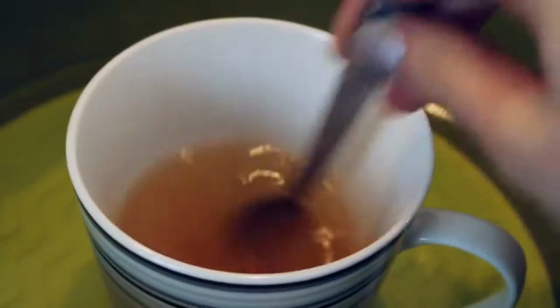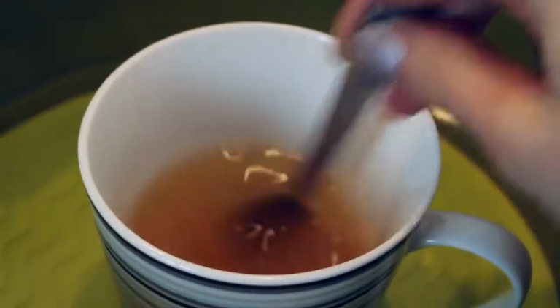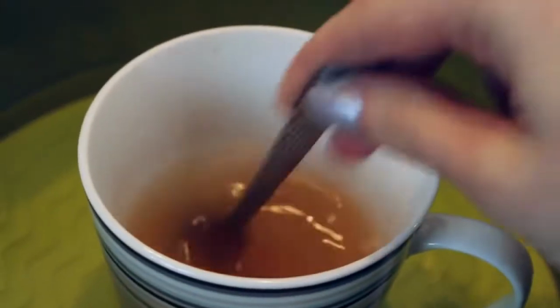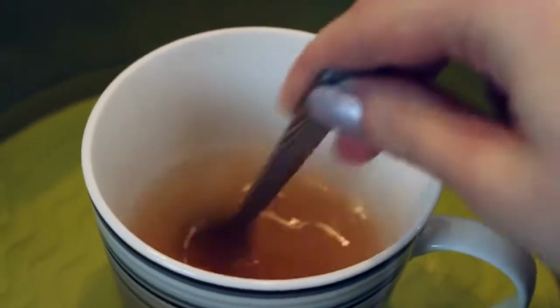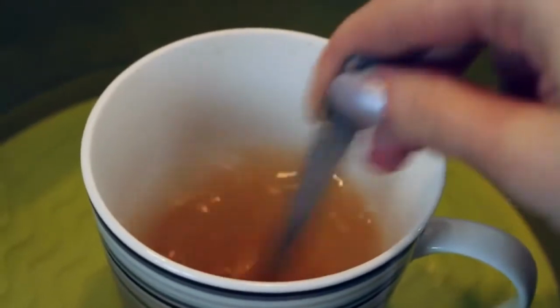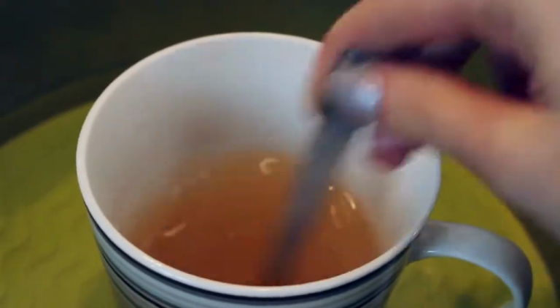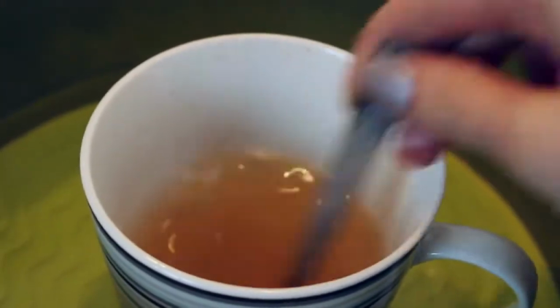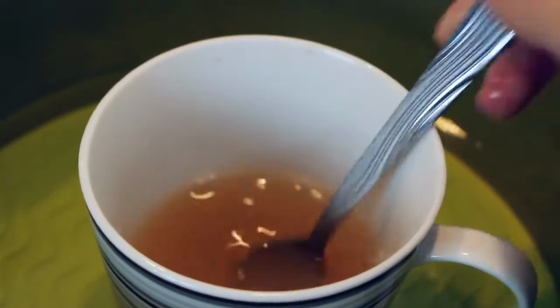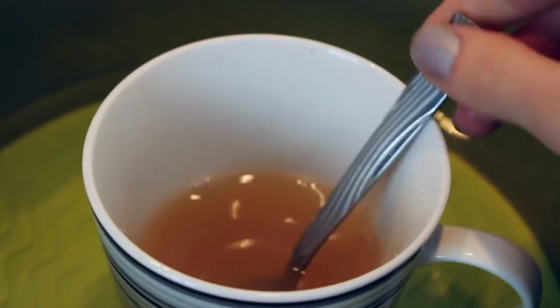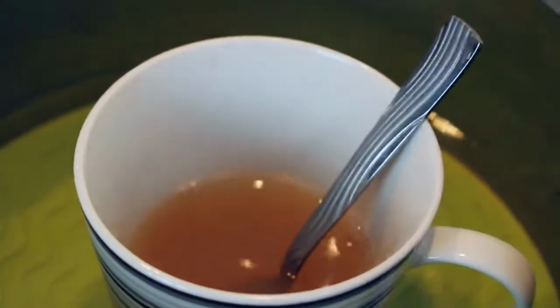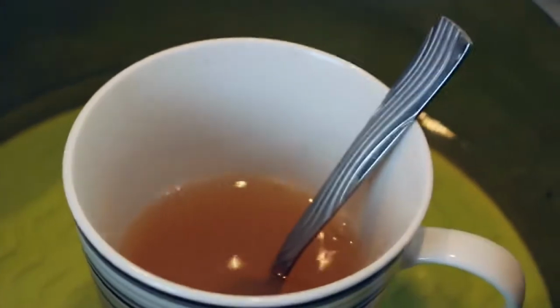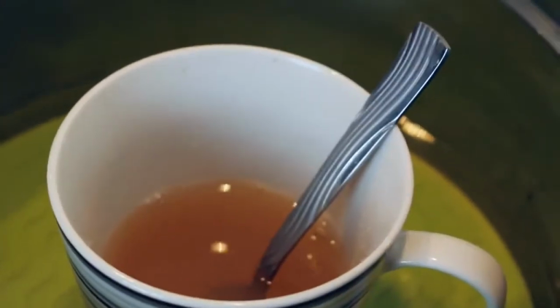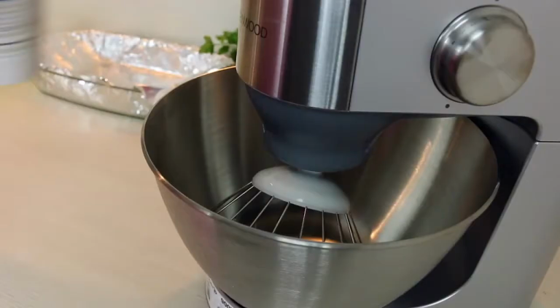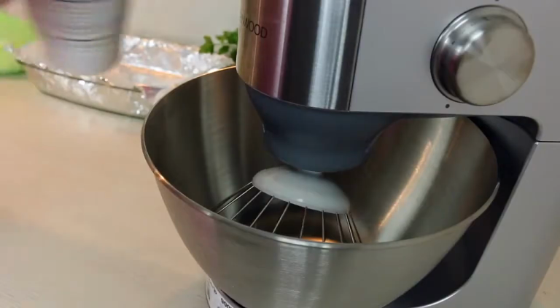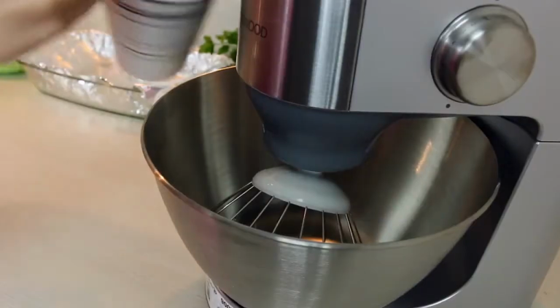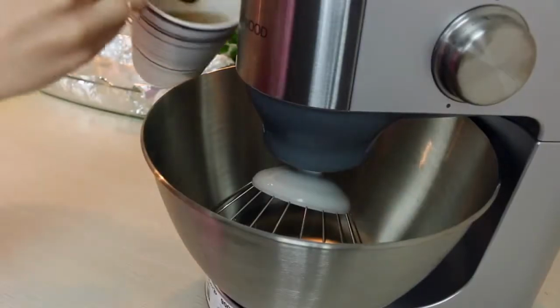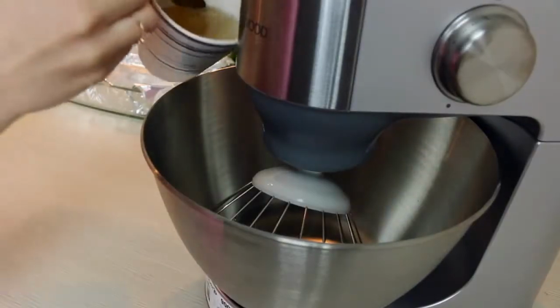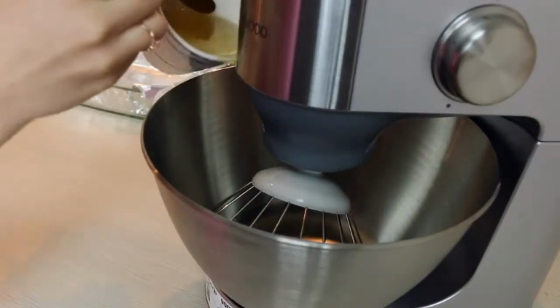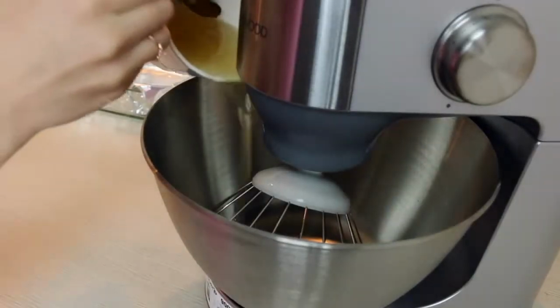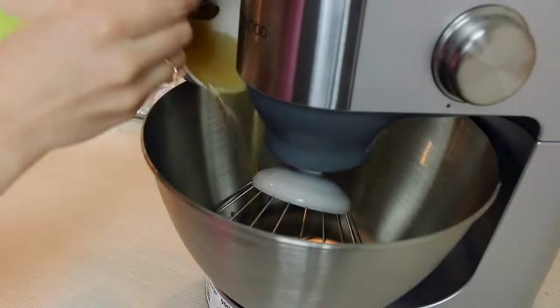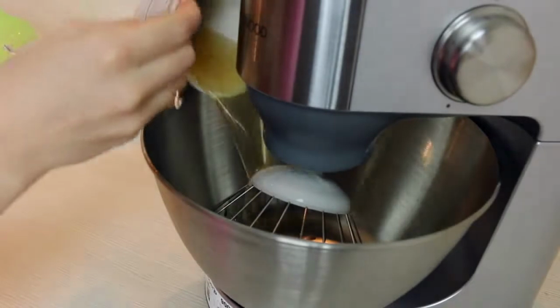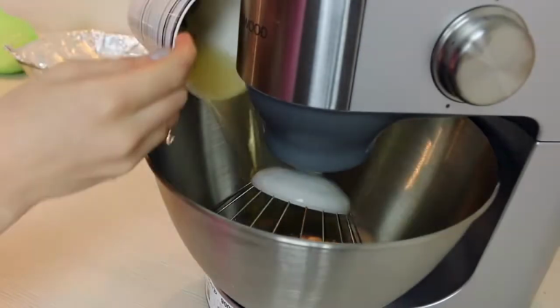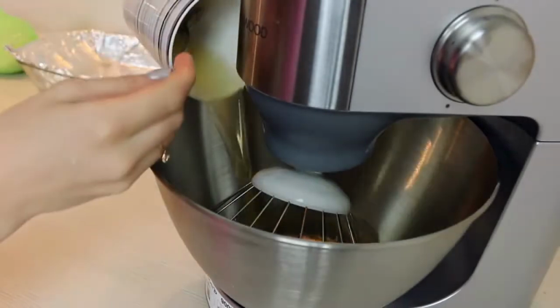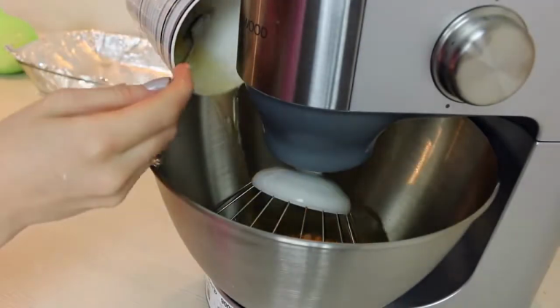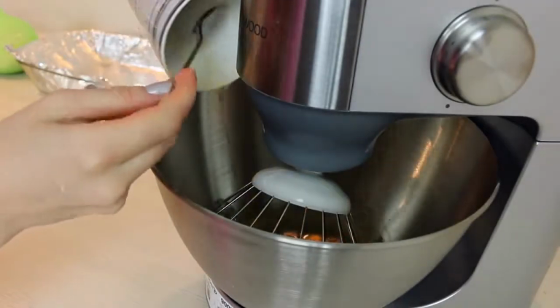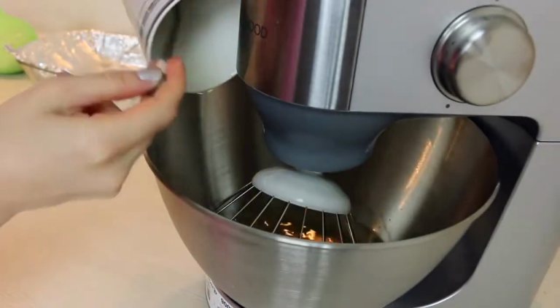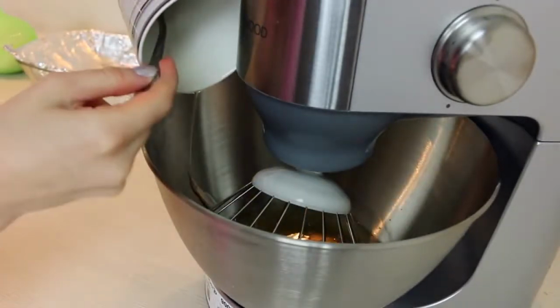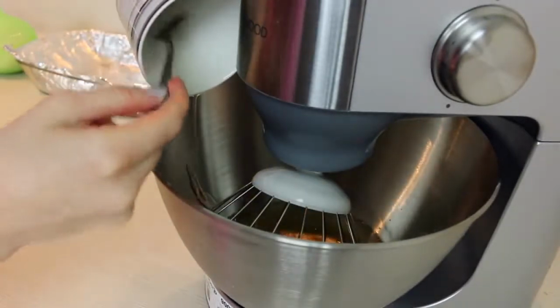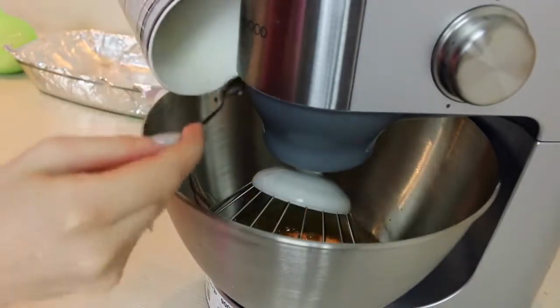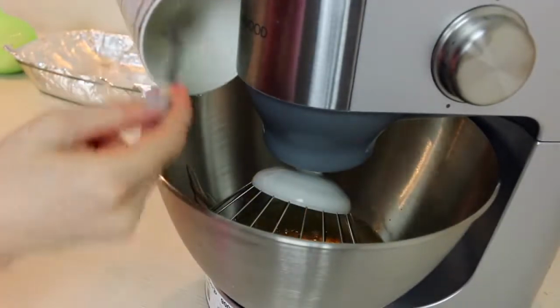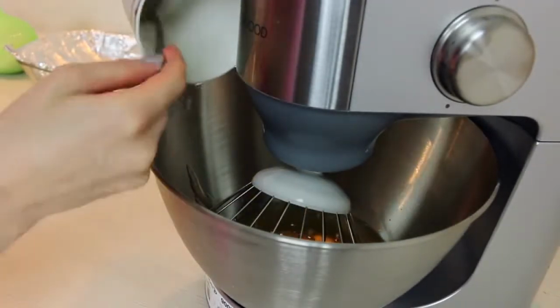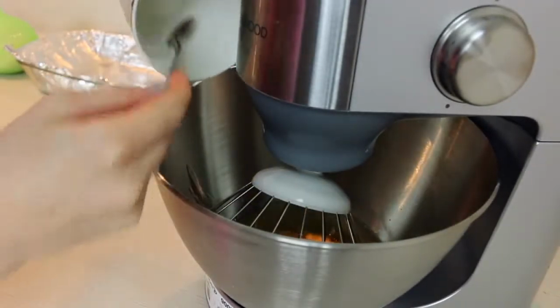Let's check our gelatin — it's melted. Now we need to whip it at a very low speed.